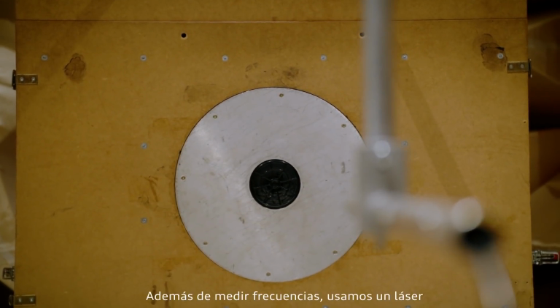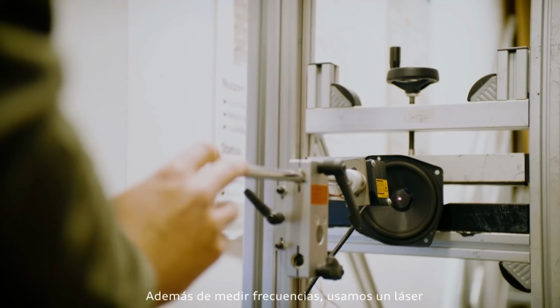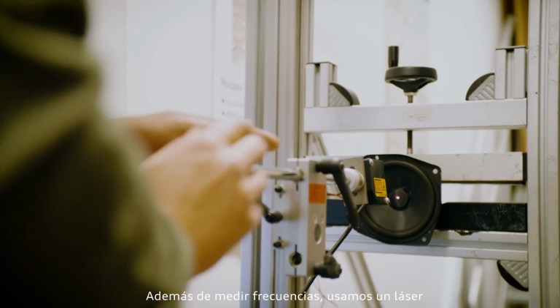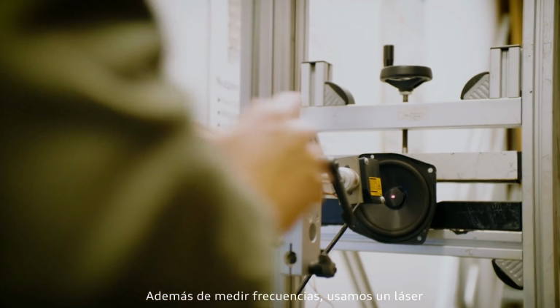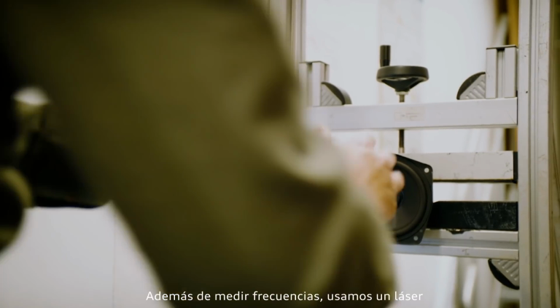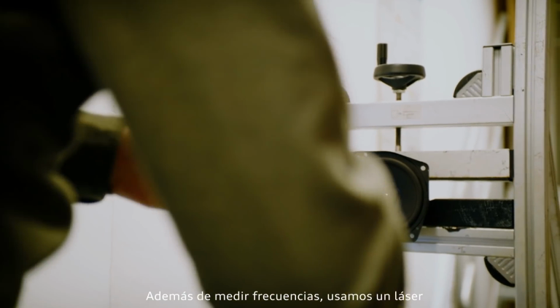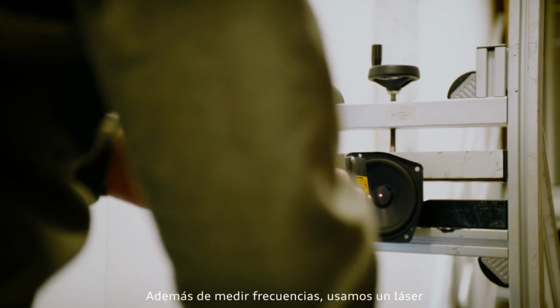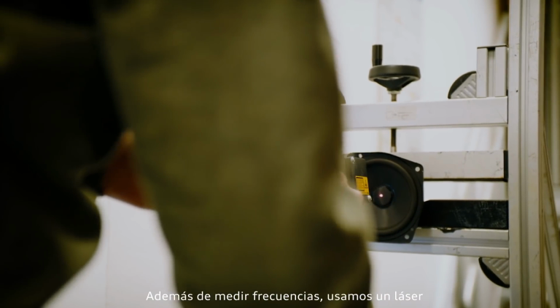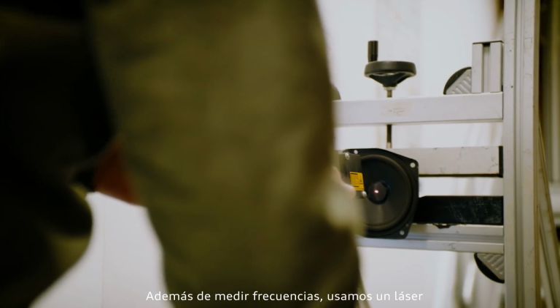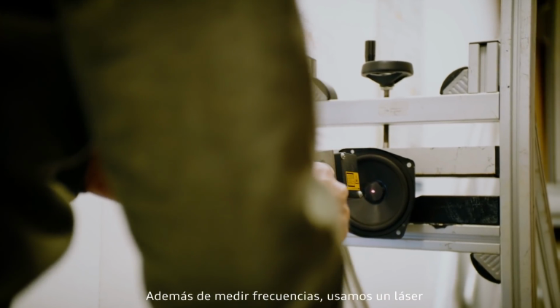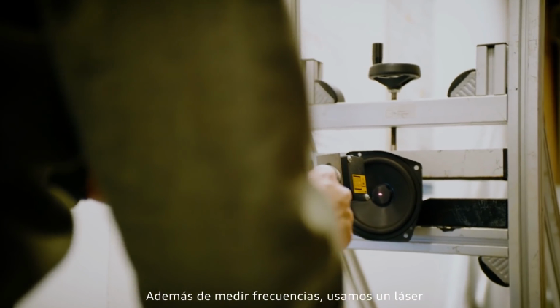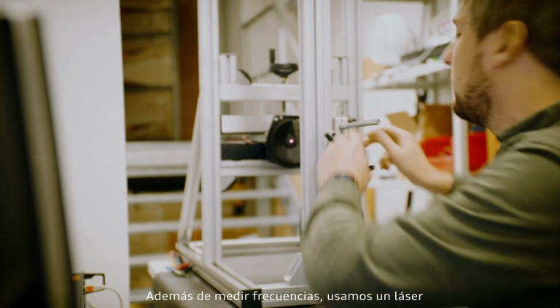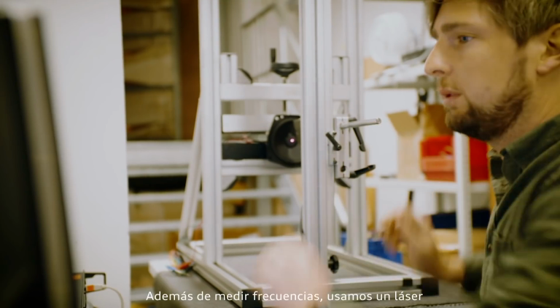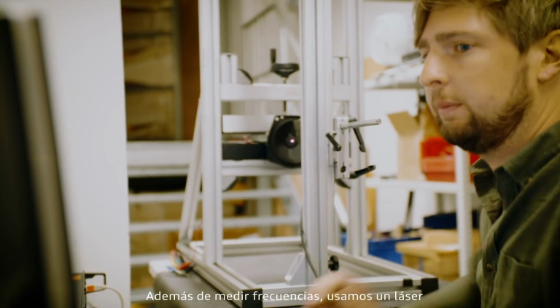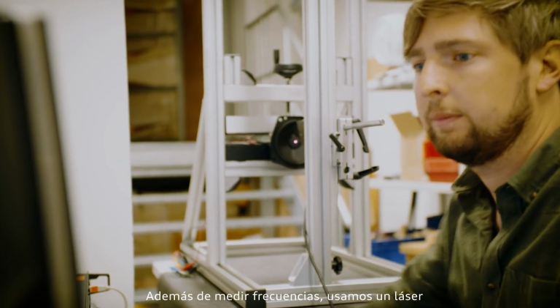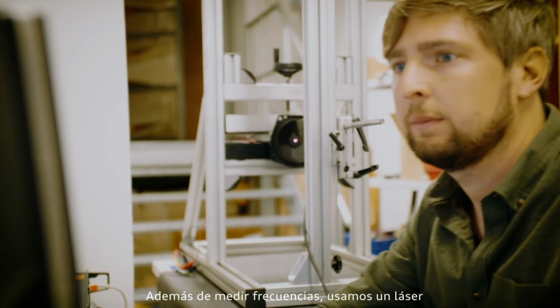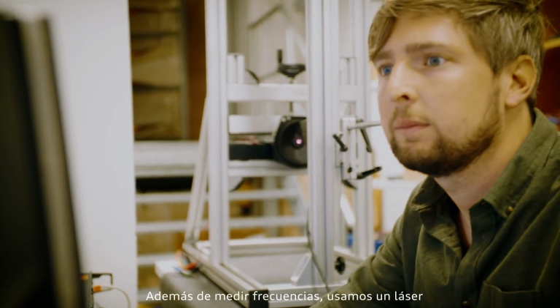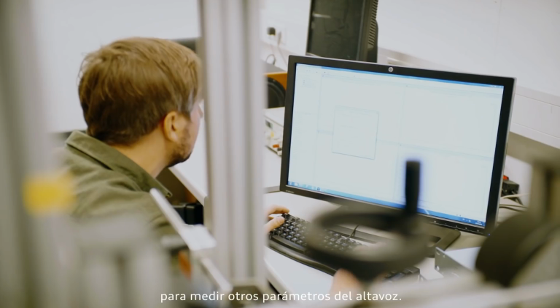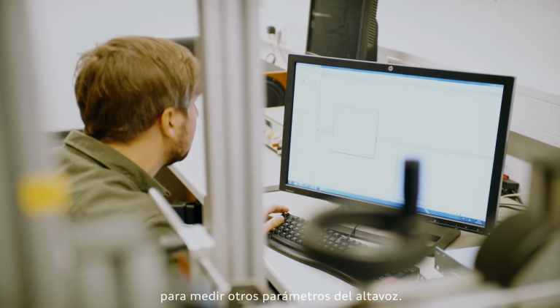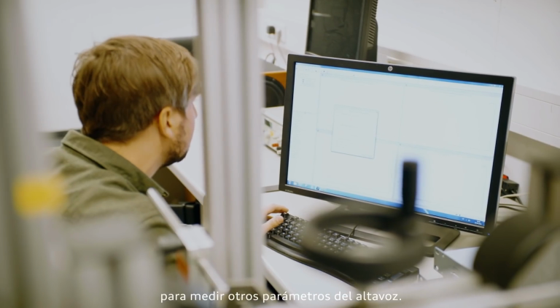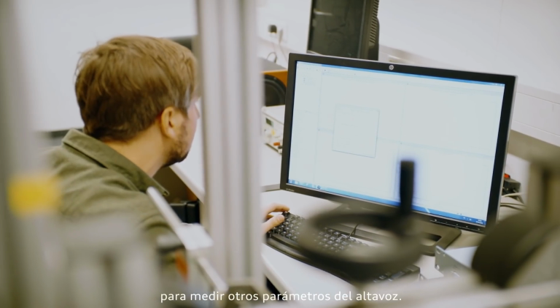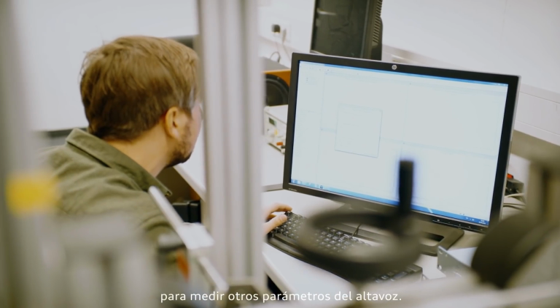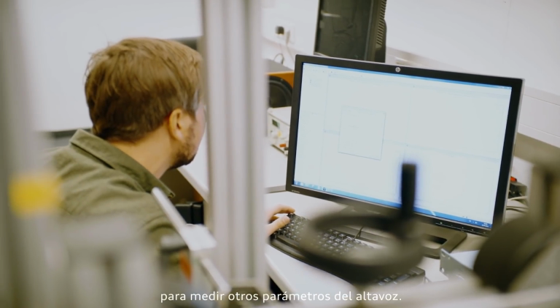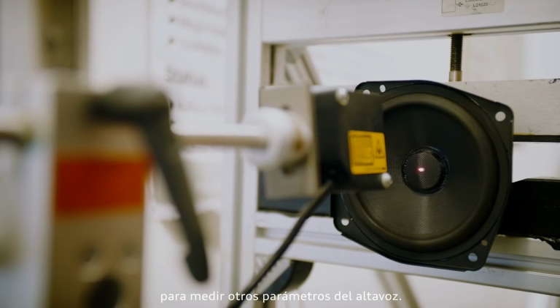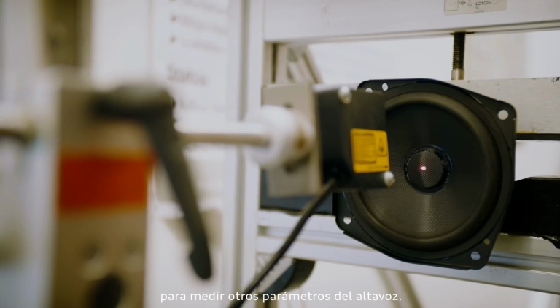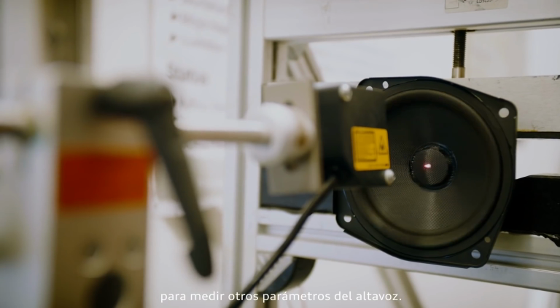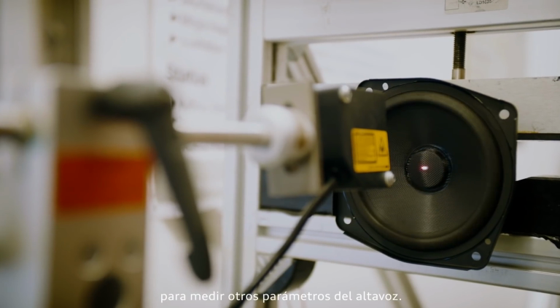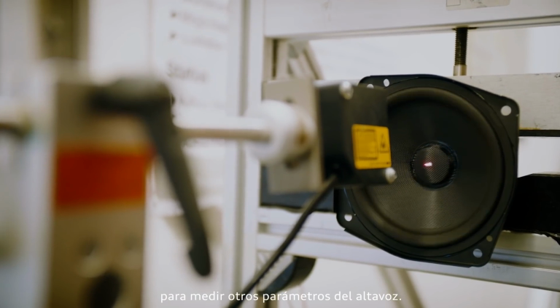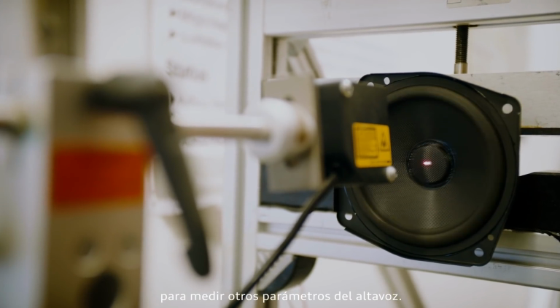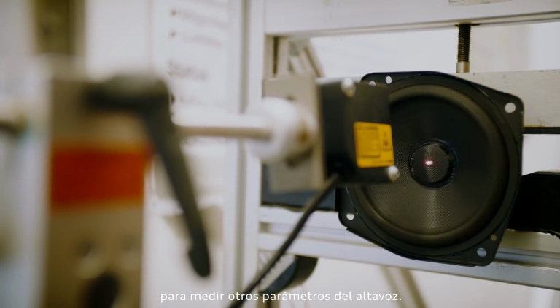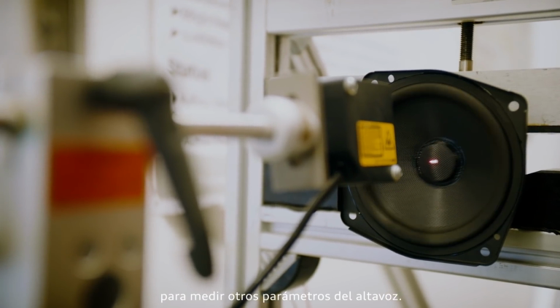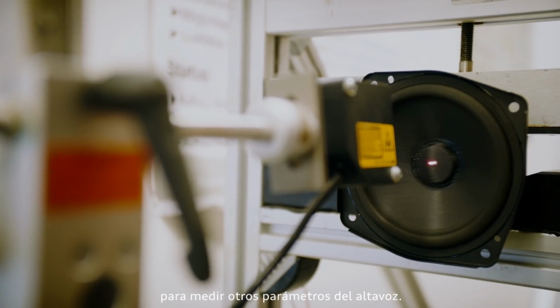As well as measuring frequencies in the acoustically dead room, we use a laser measuring system that helps us determine the loudspeaker's other parameters.